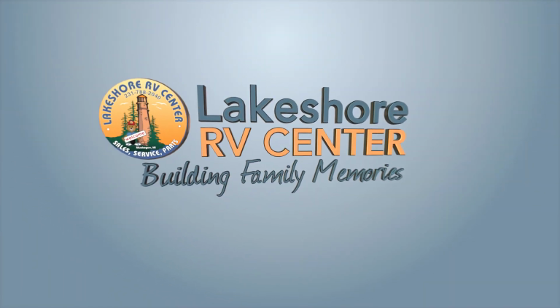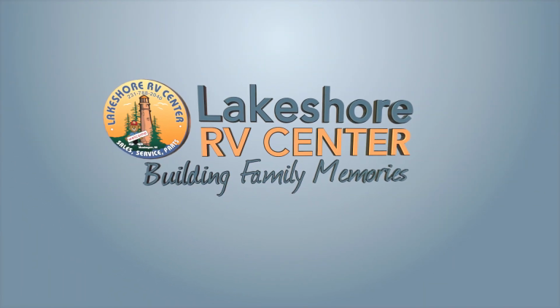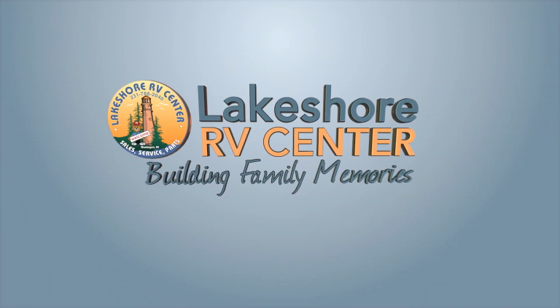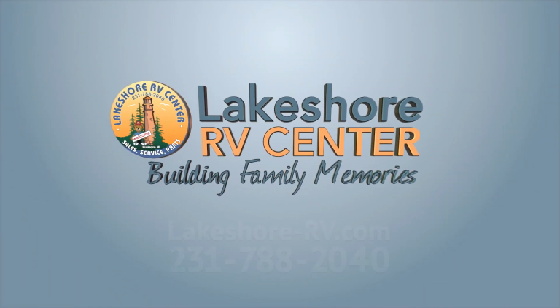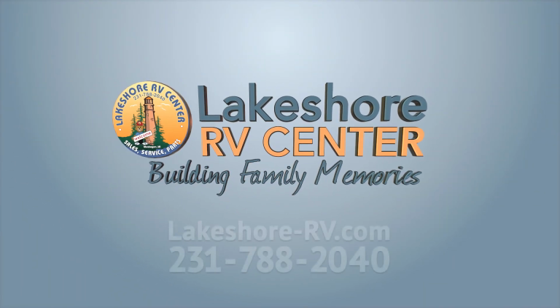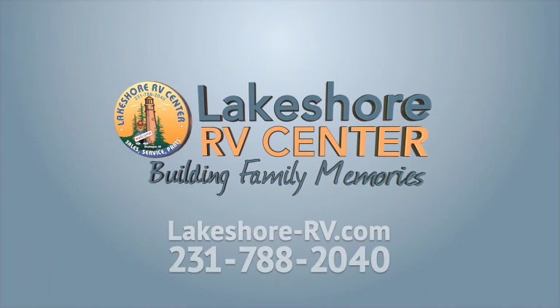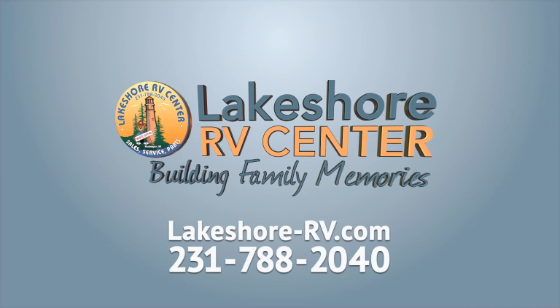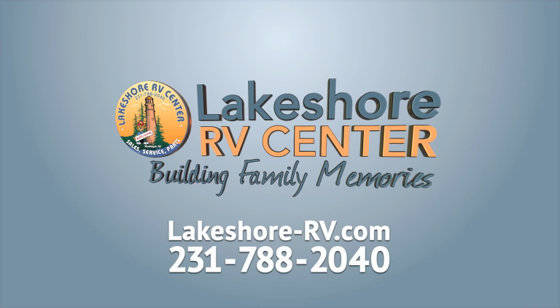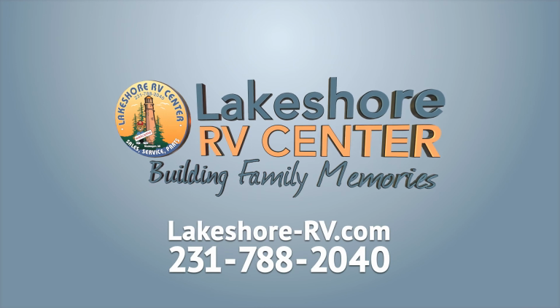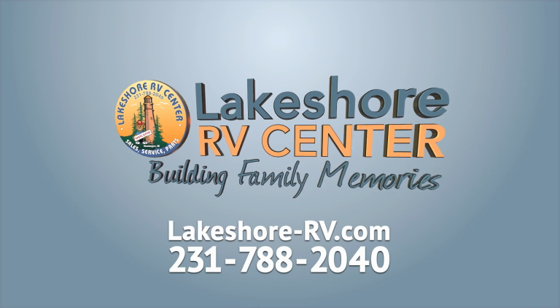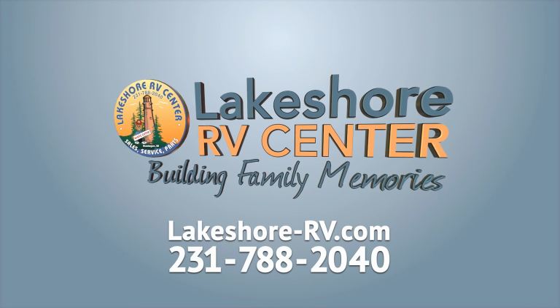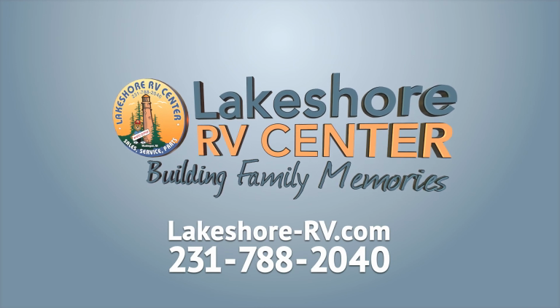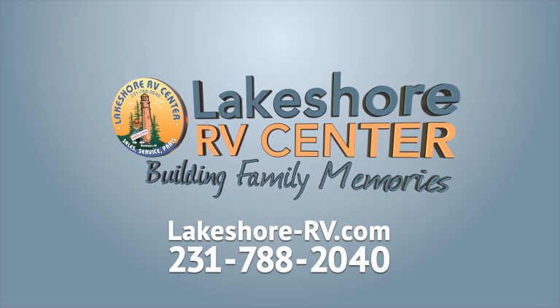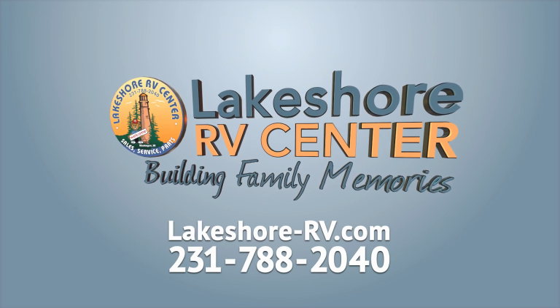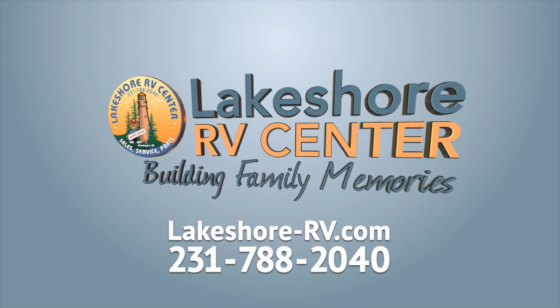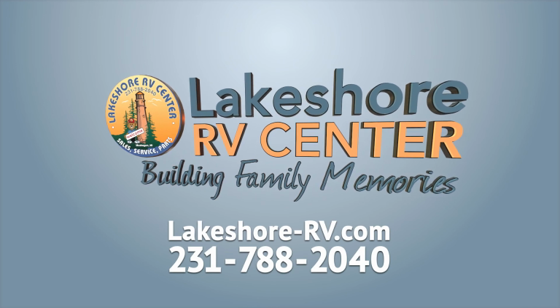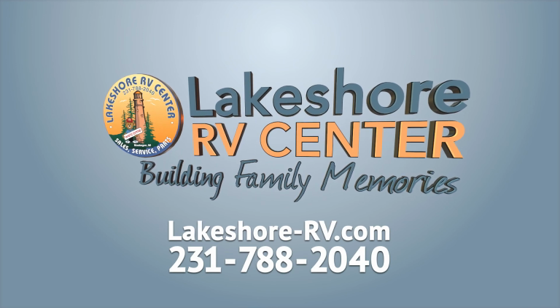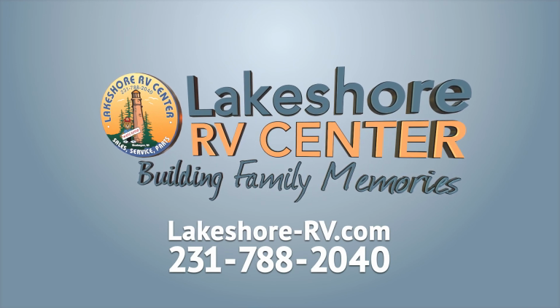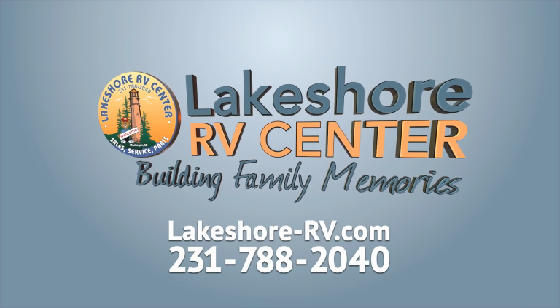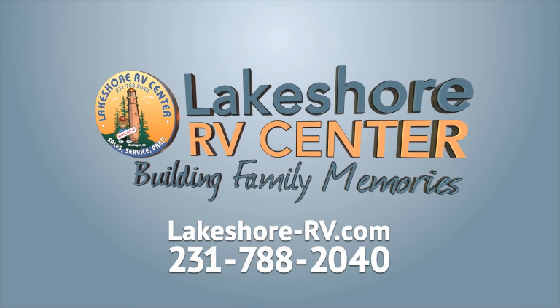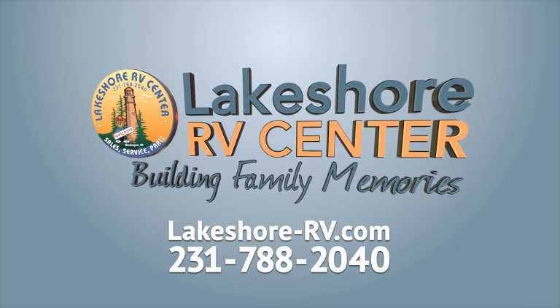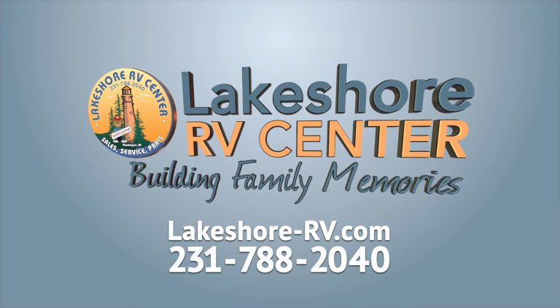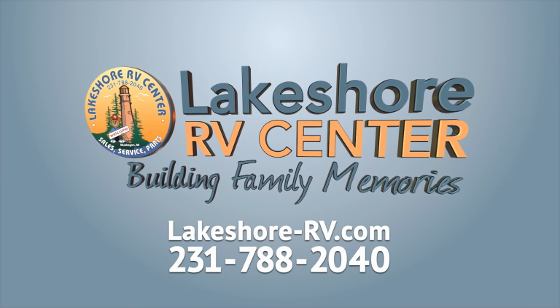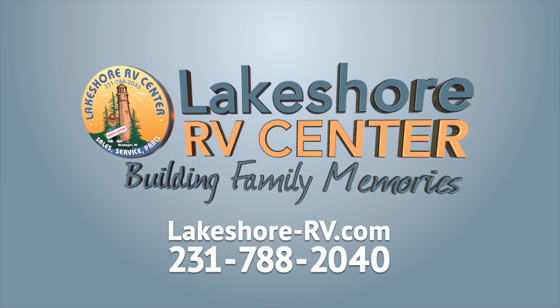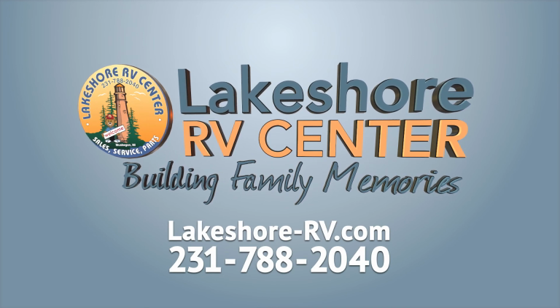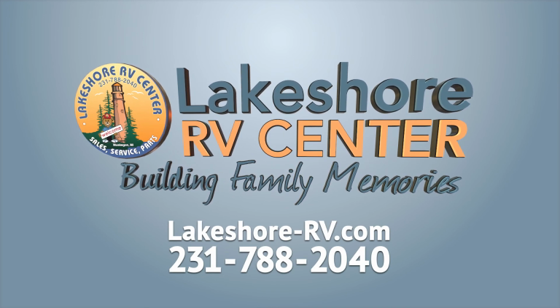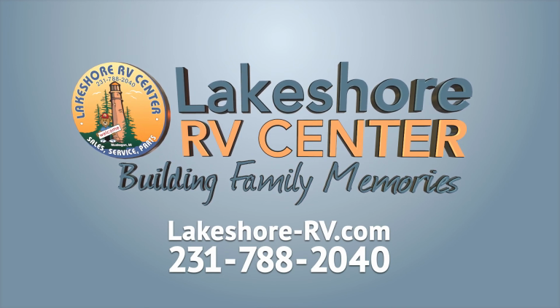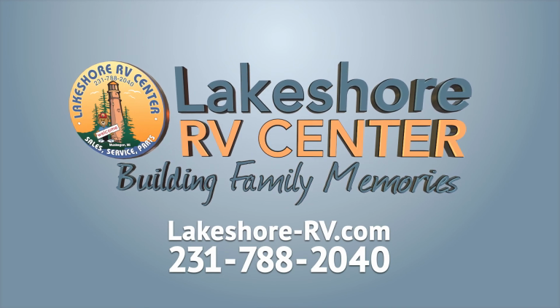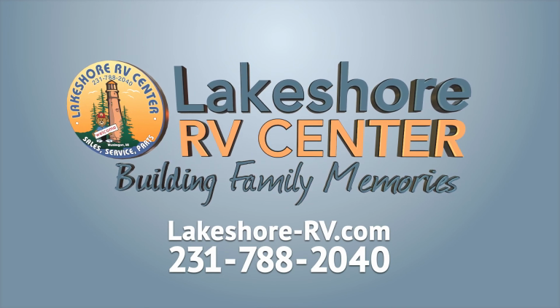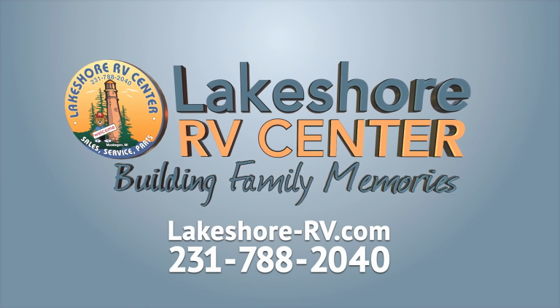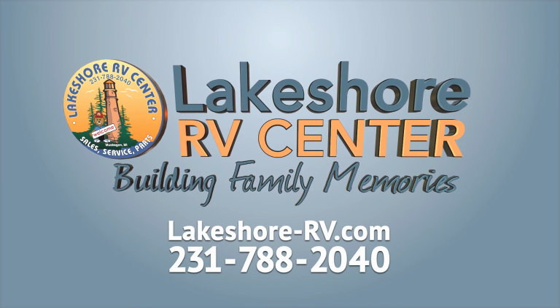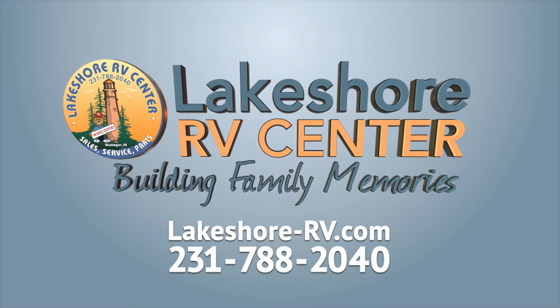Find out more at lakeshore-rv.com or call 231-788-2040.